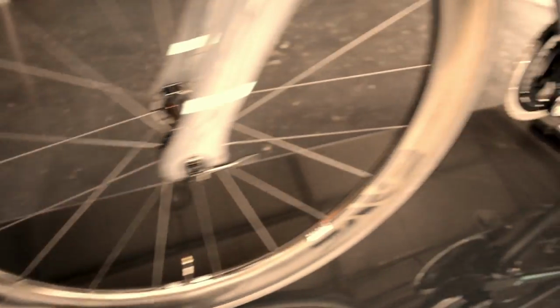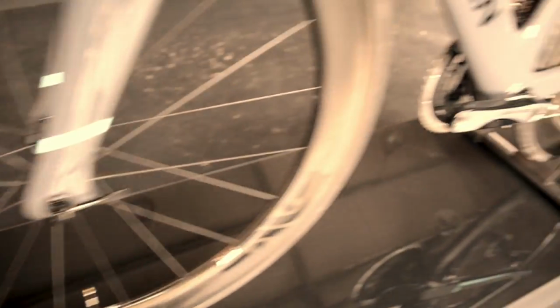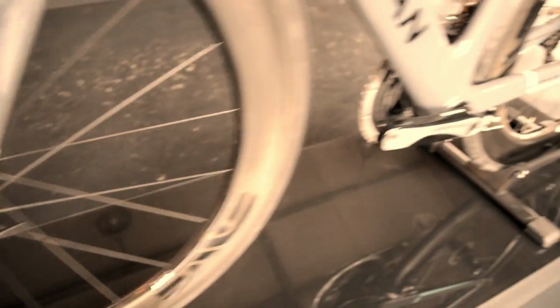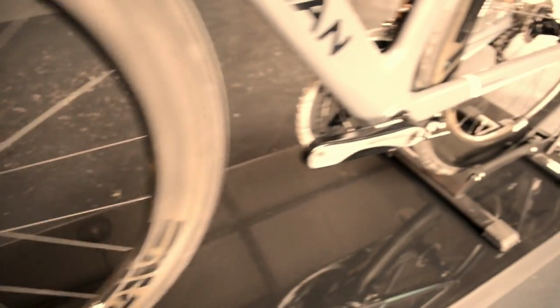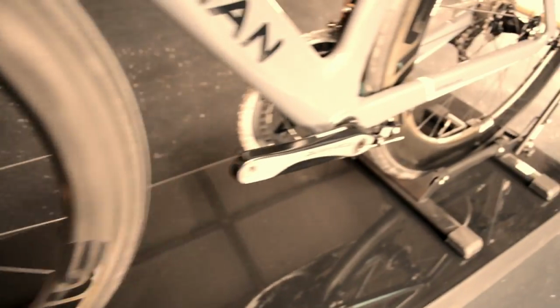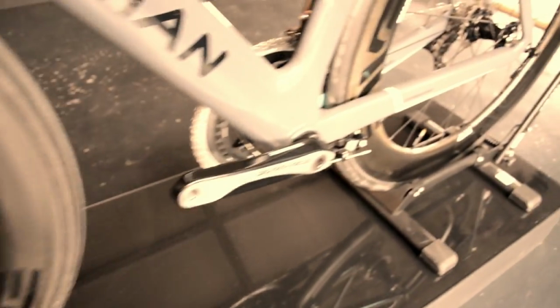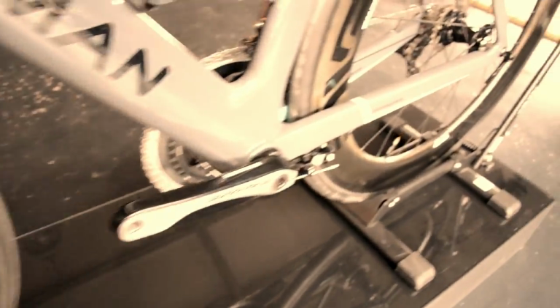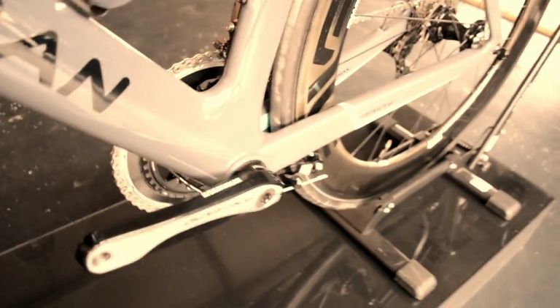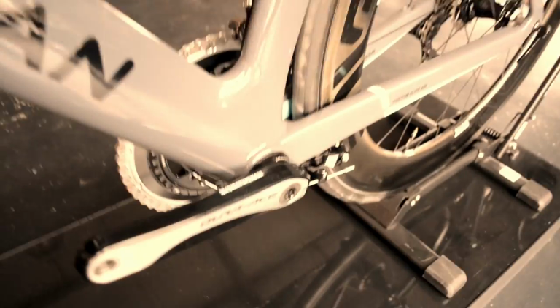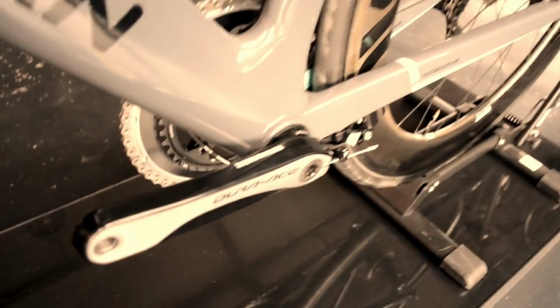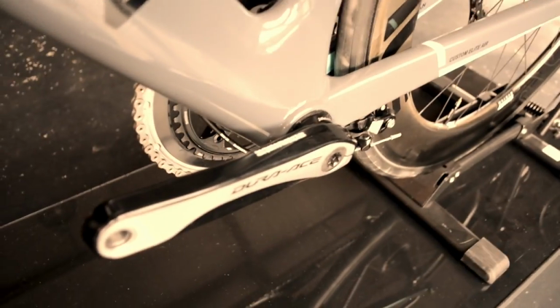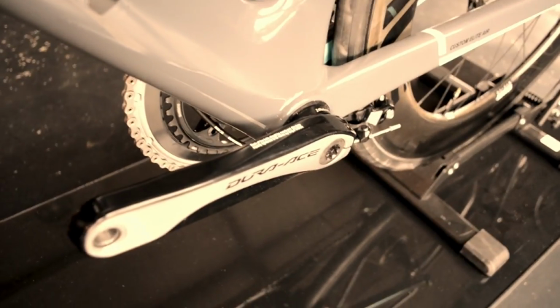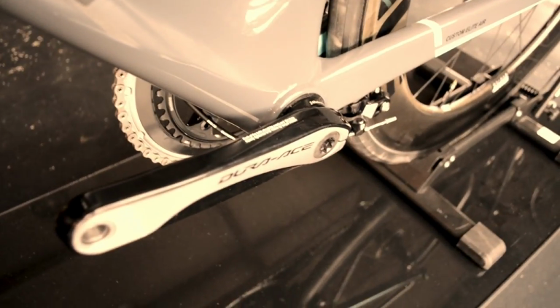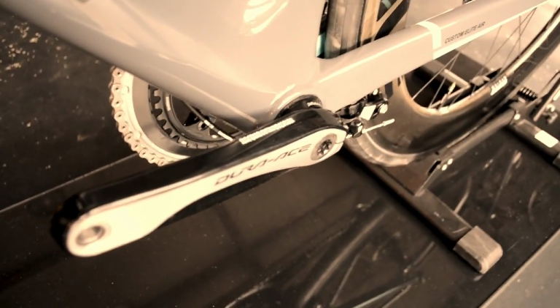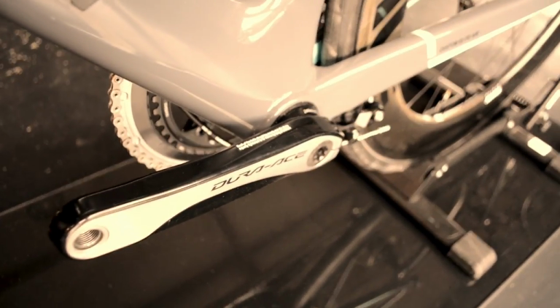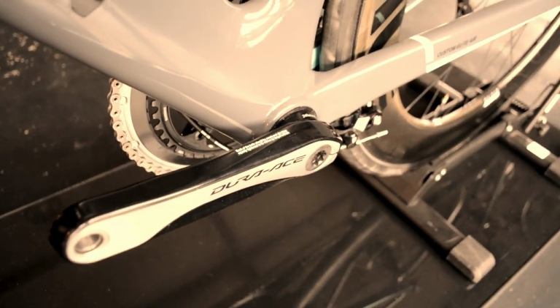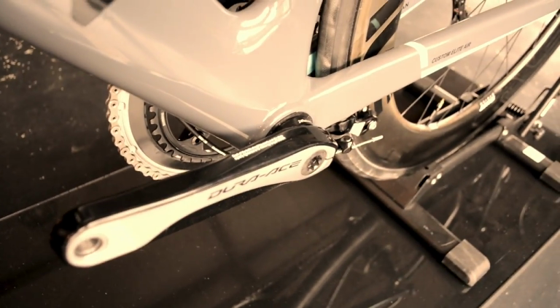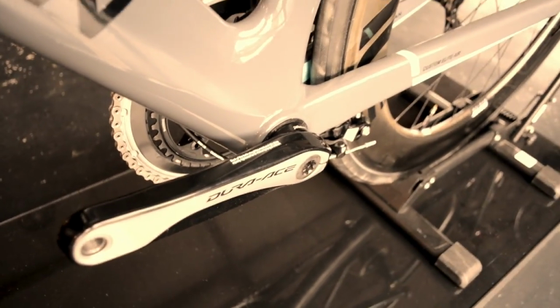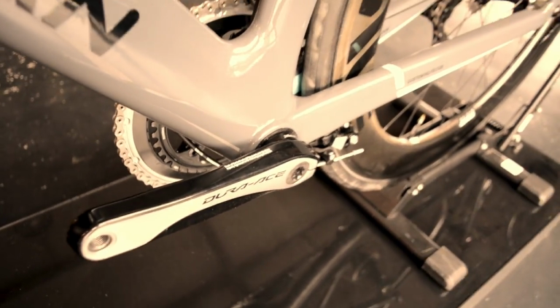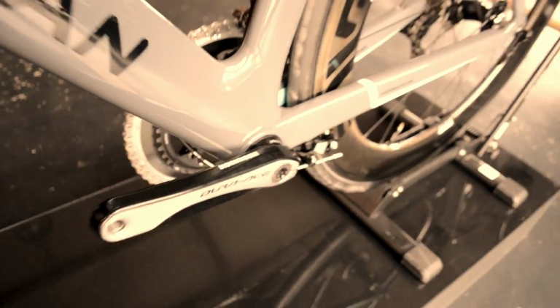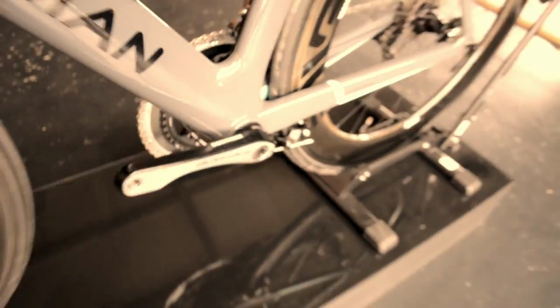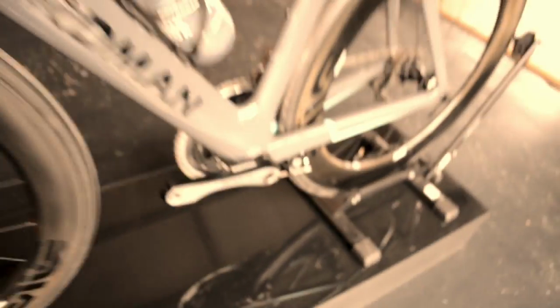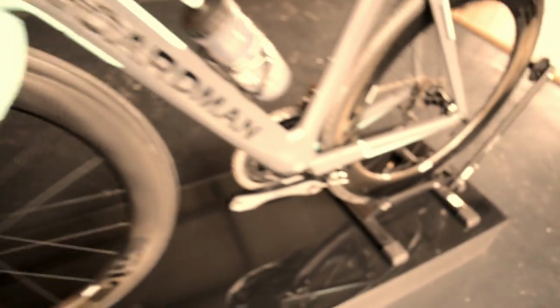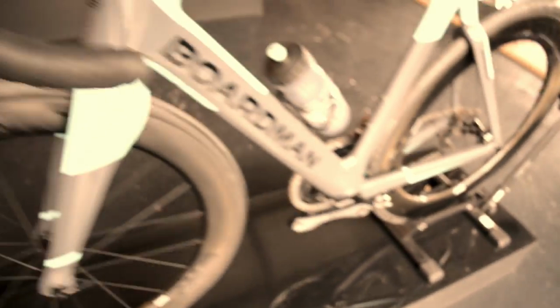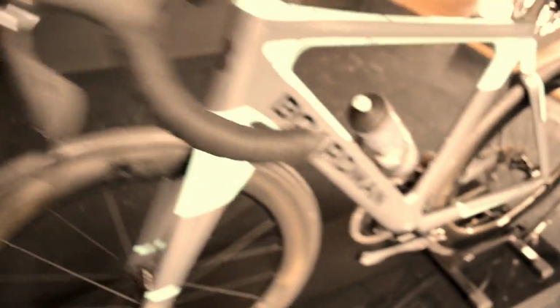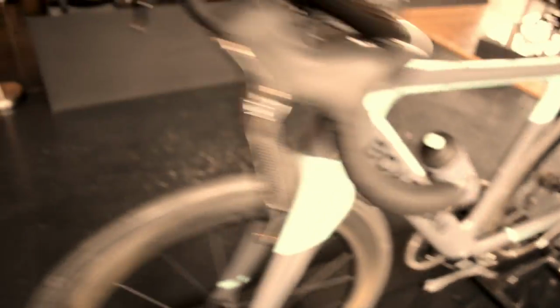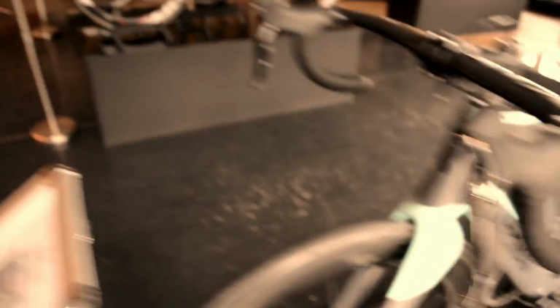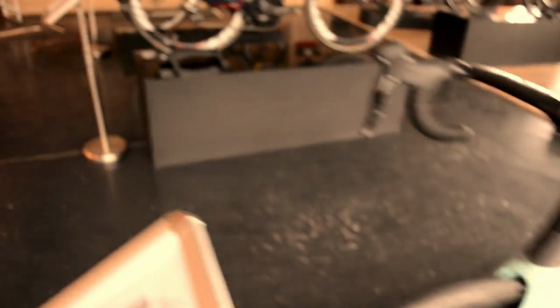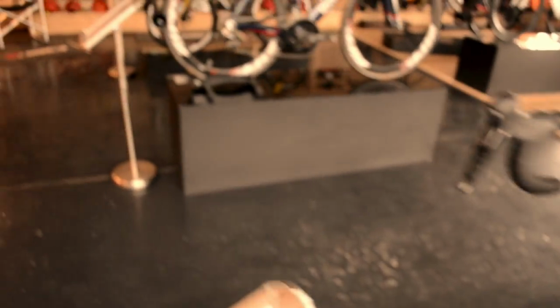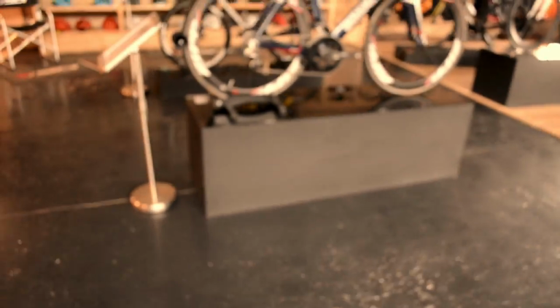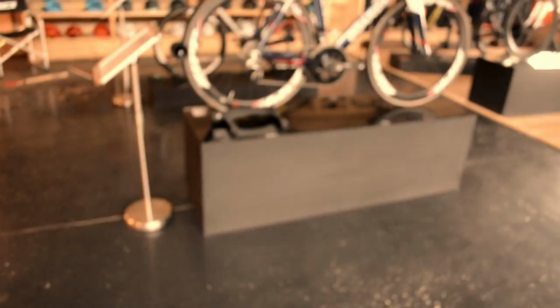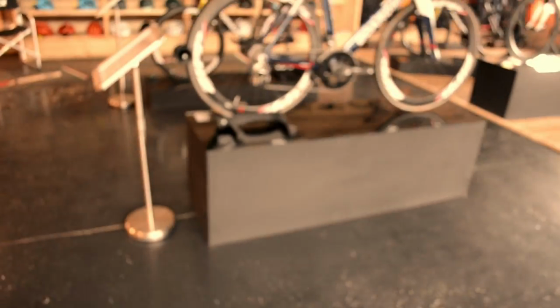I've never actually ridden Di2 — I've had the chance to try E-Tap — but I'm sure it rides really nice. It looks fantastic anyway.